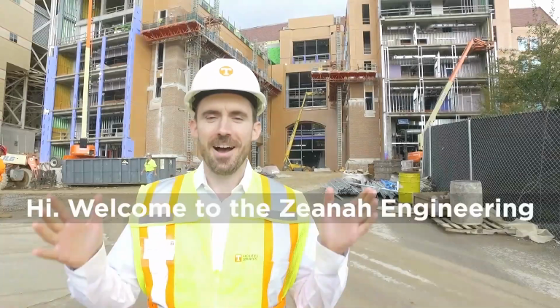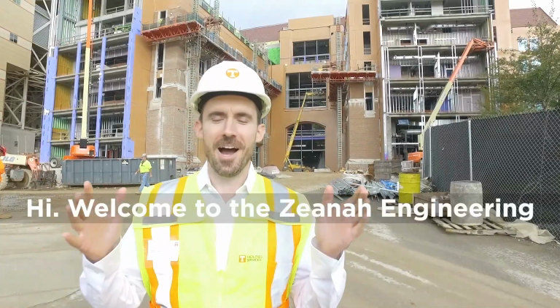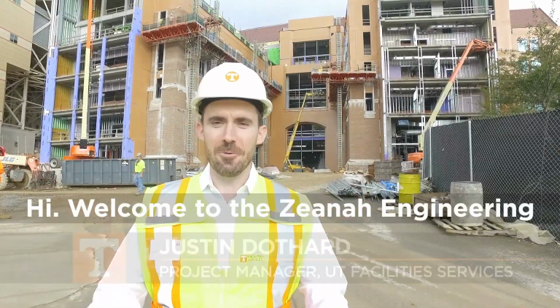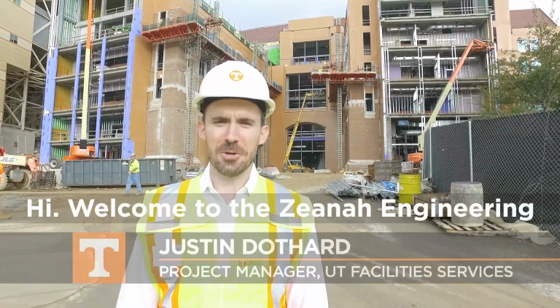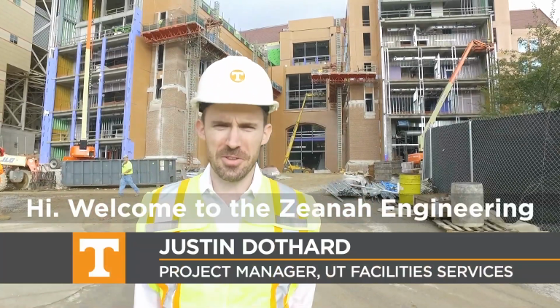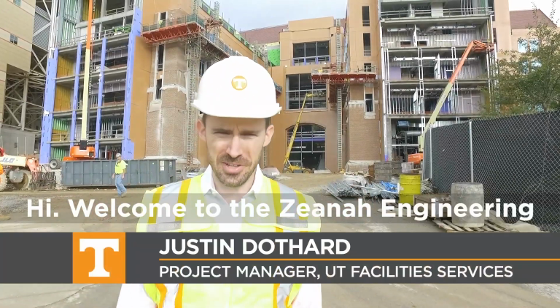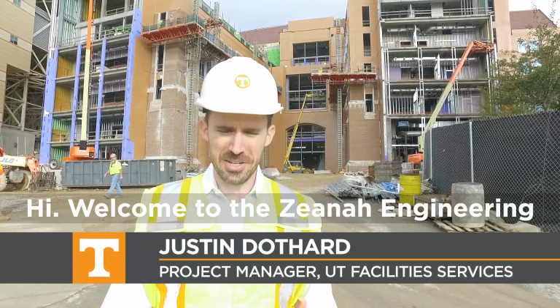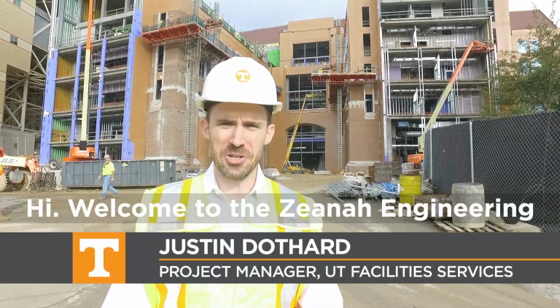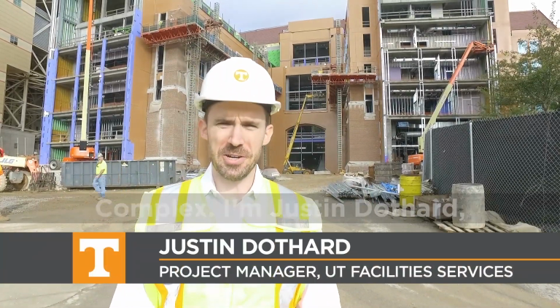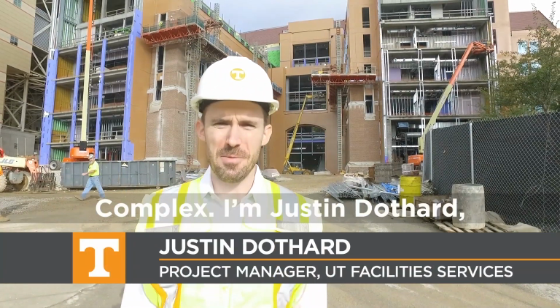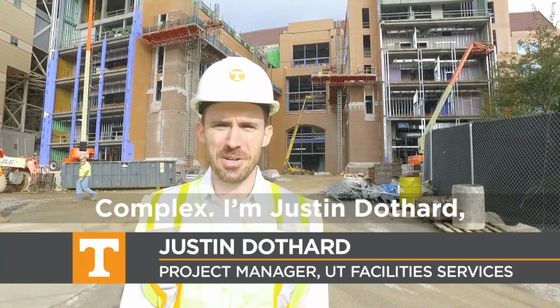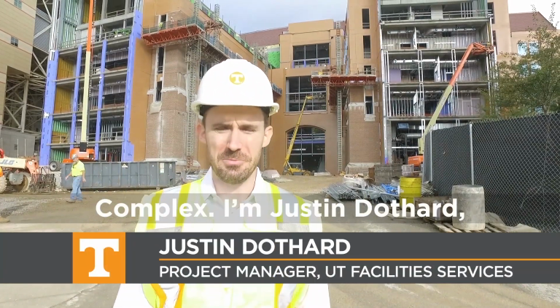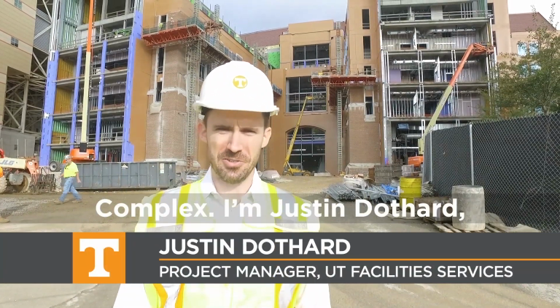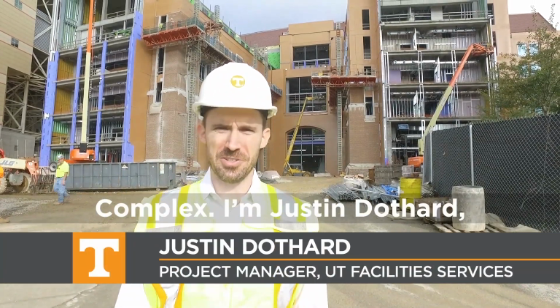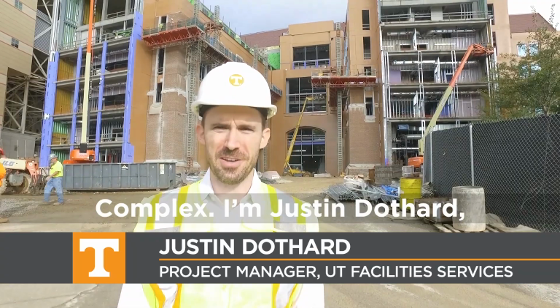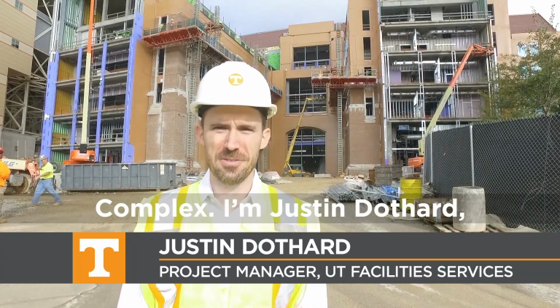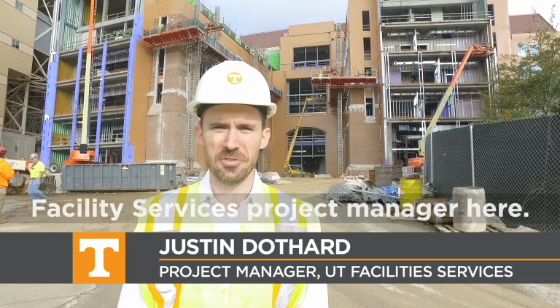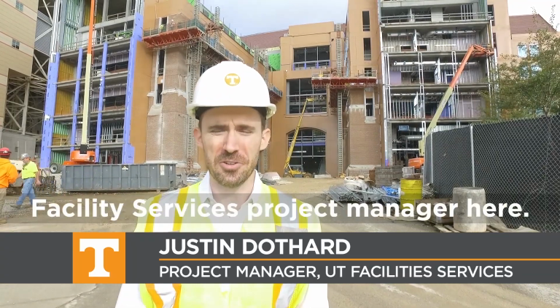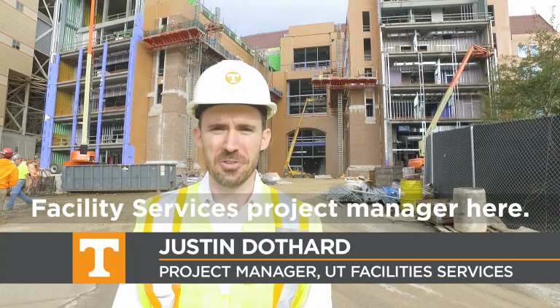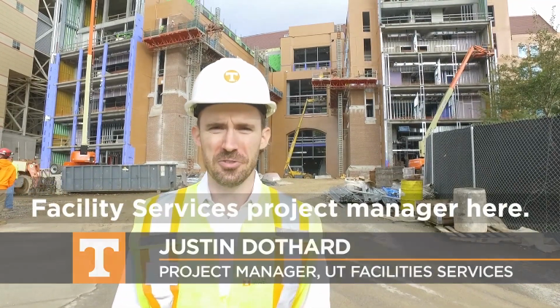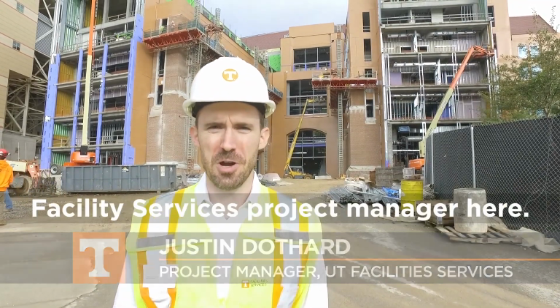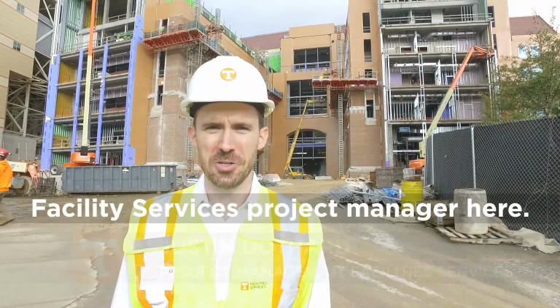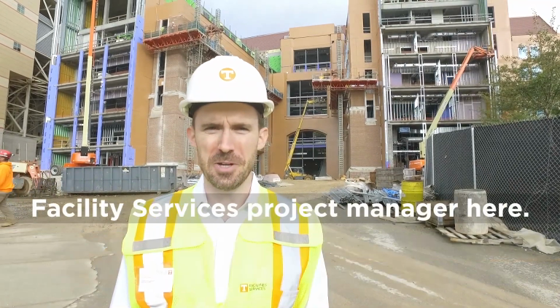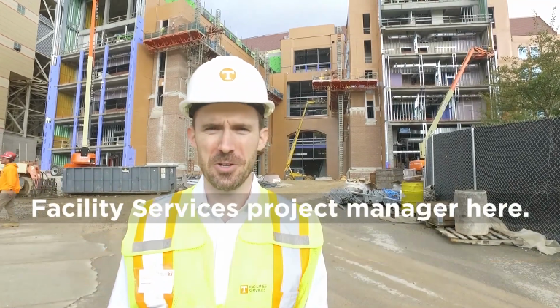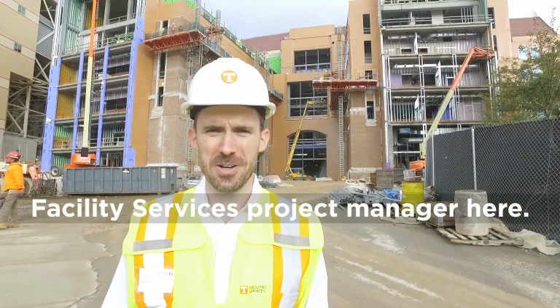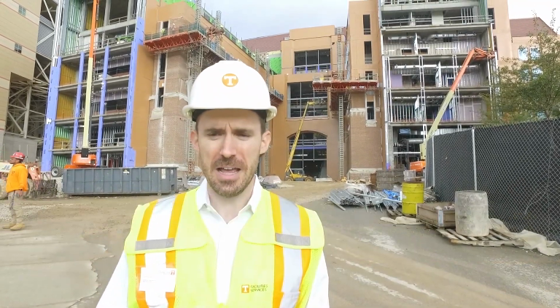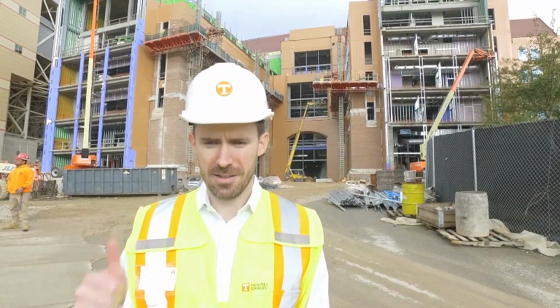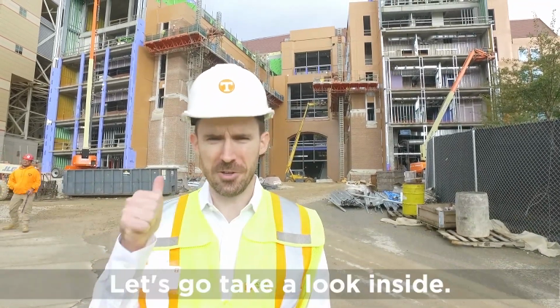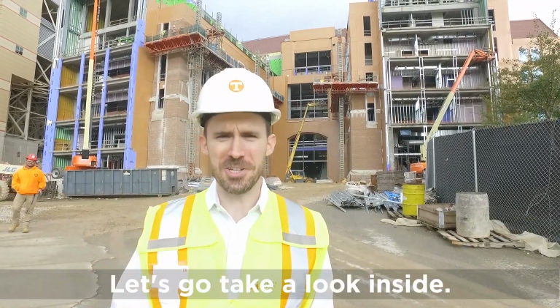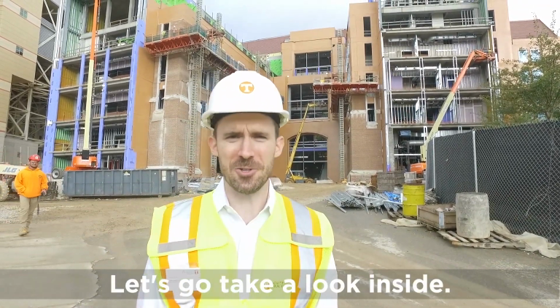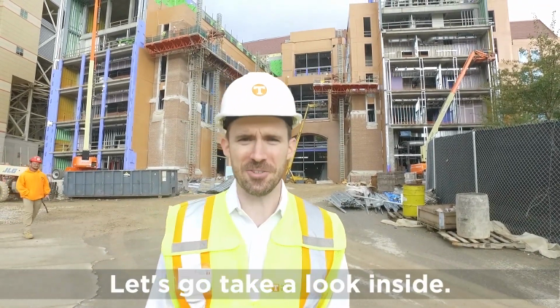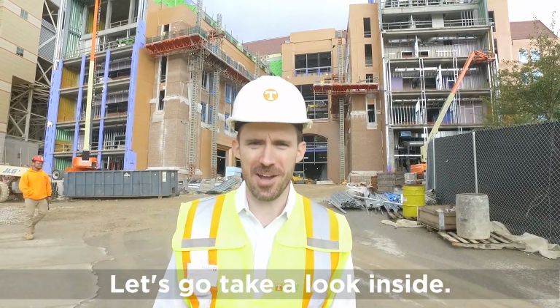Hi, welcome to the Zena Engineering Complex. I'm Justin Dothard, Facility Services Project Manager here. Let's go take a look inside.